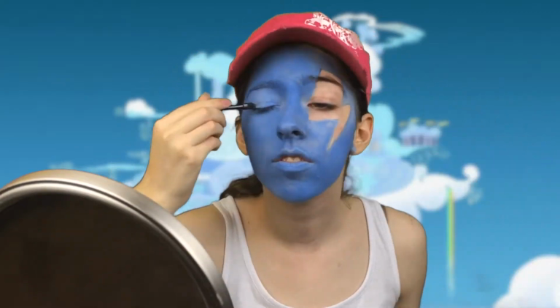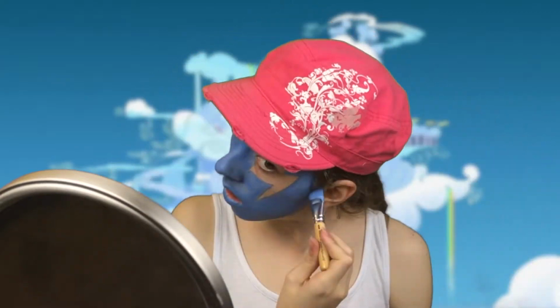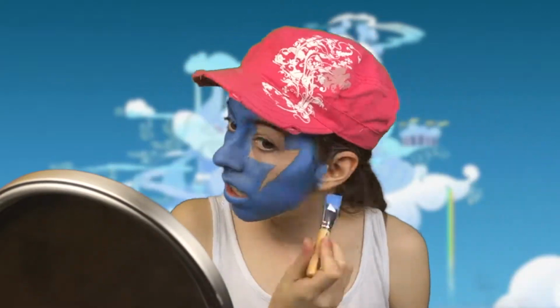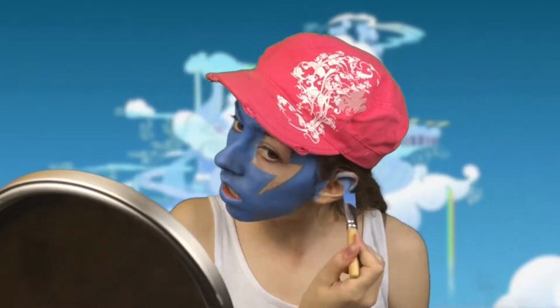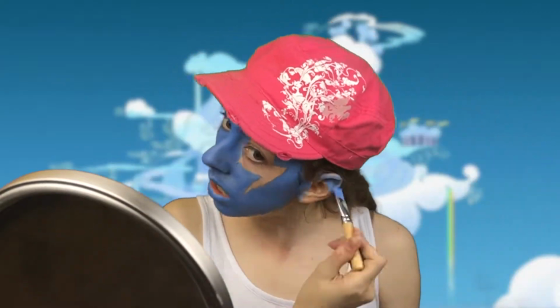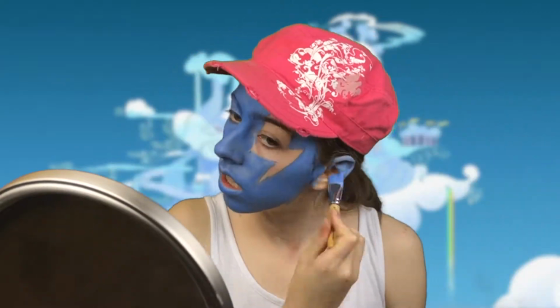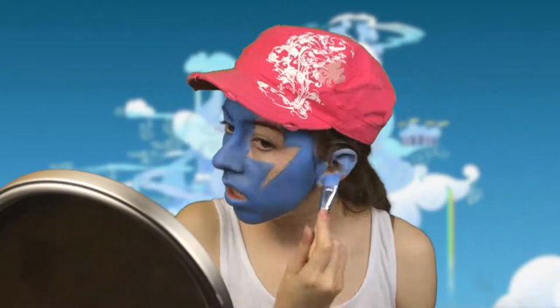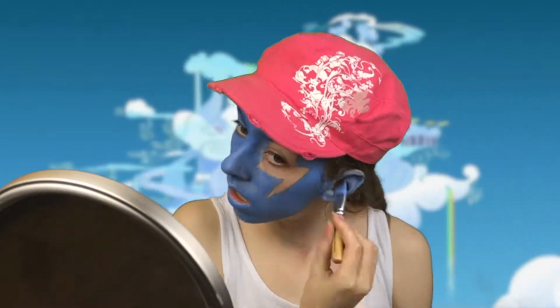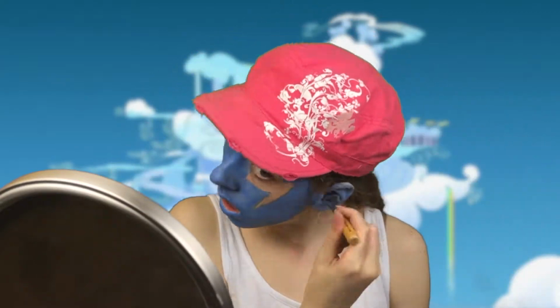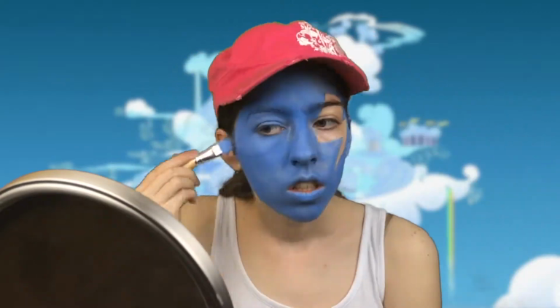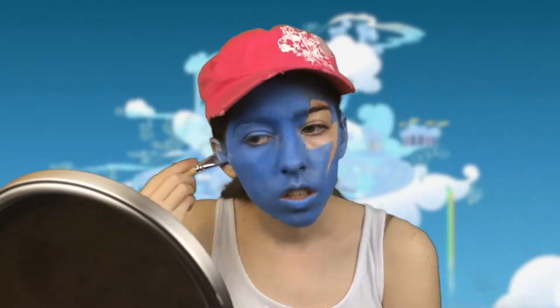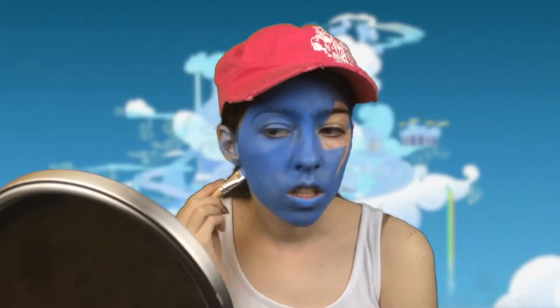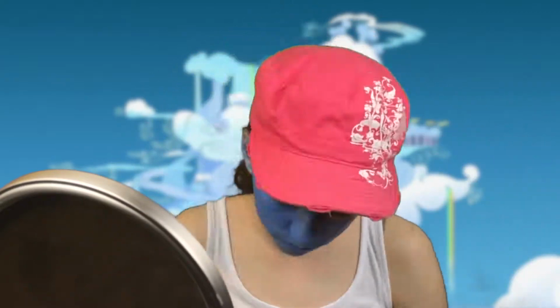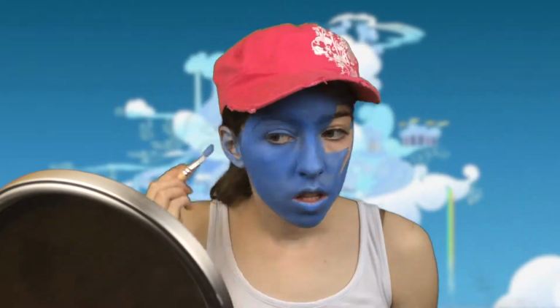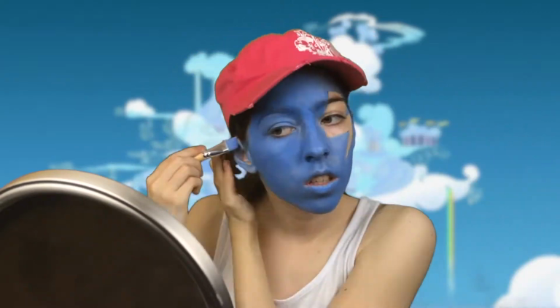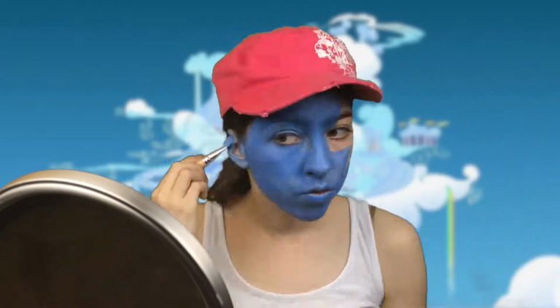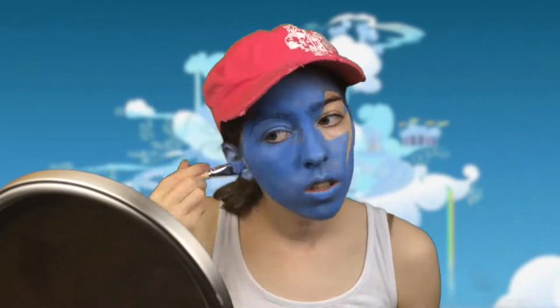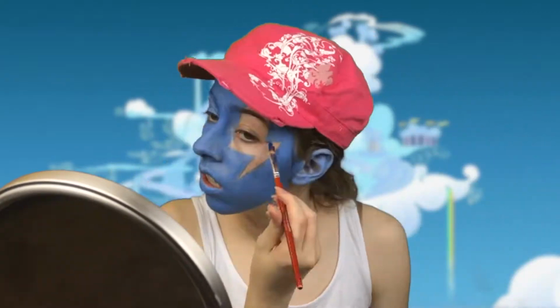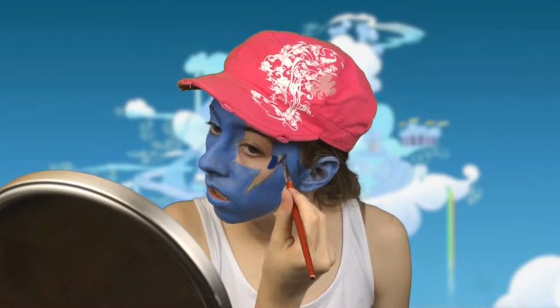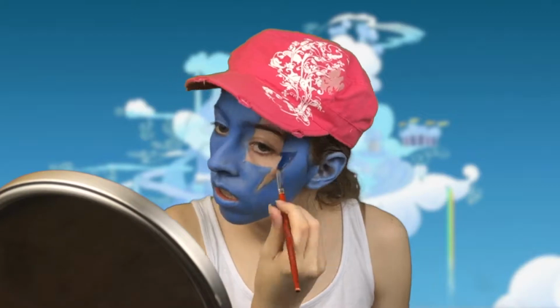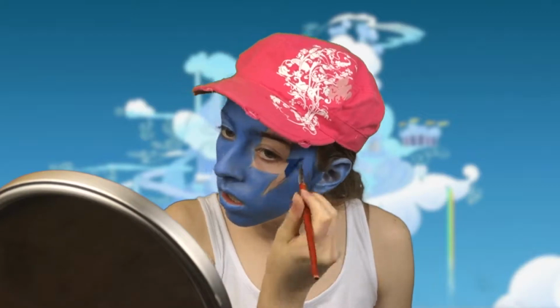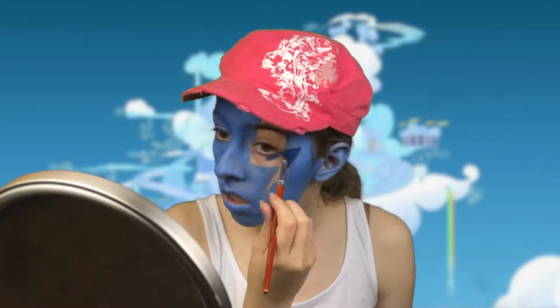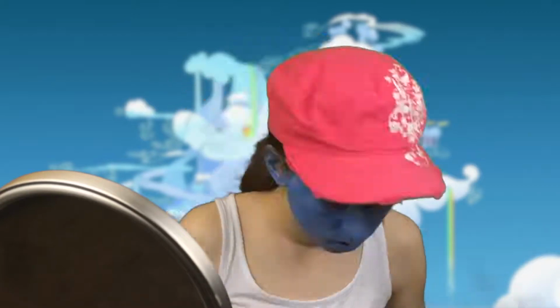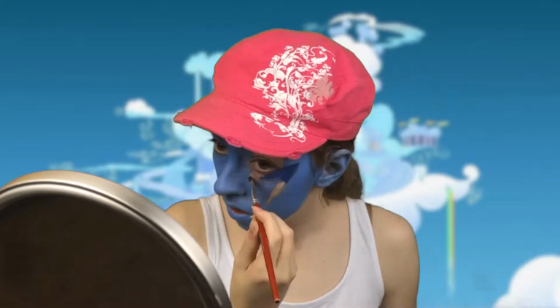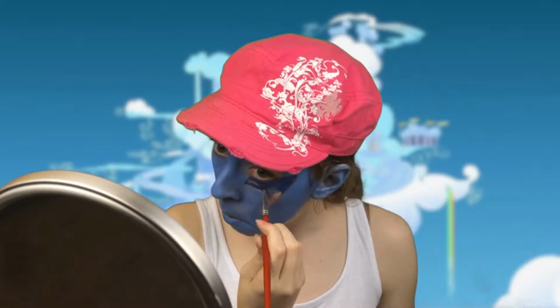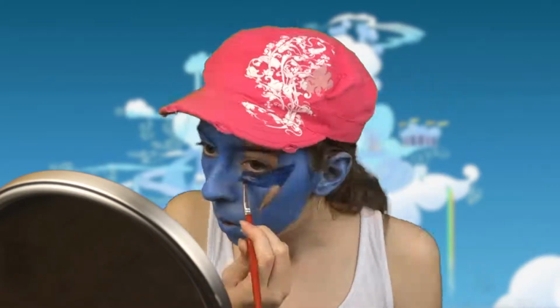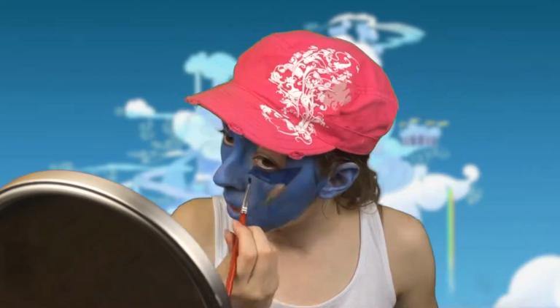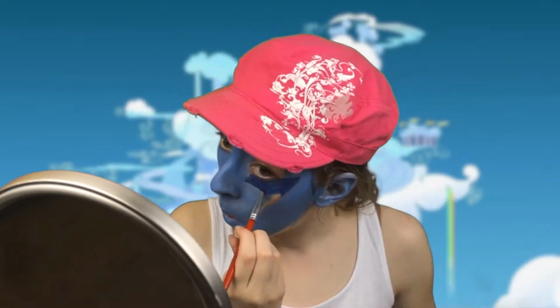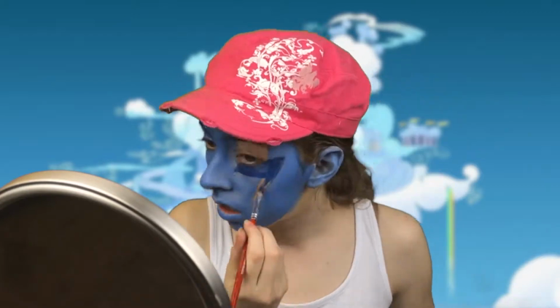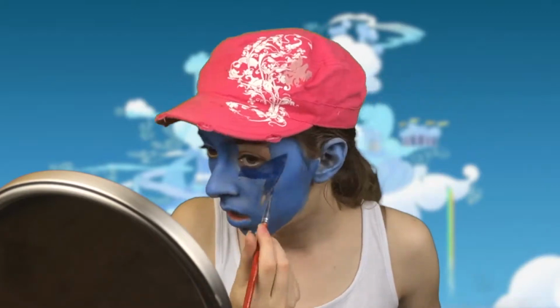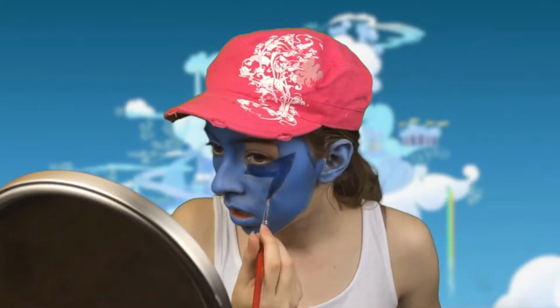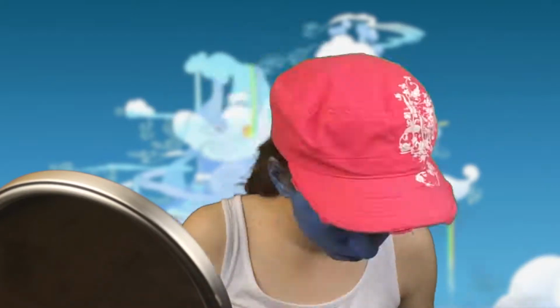I made sure to paint my ears. Then I painted the lightning bolt a darker blue.